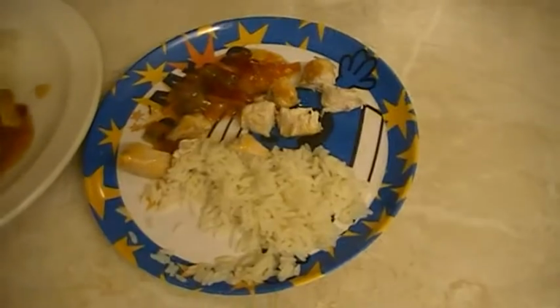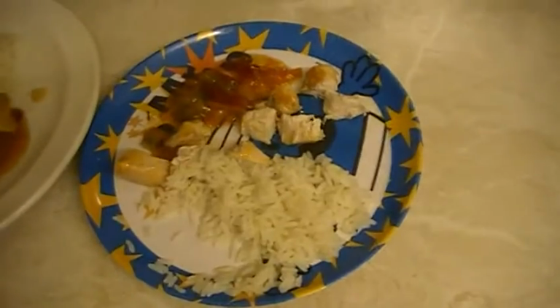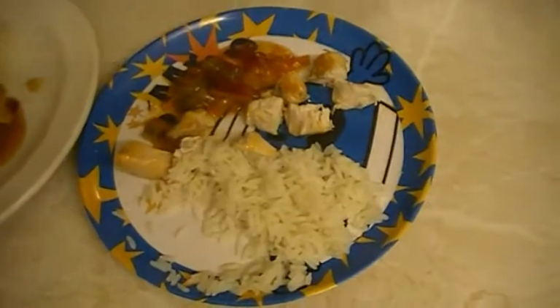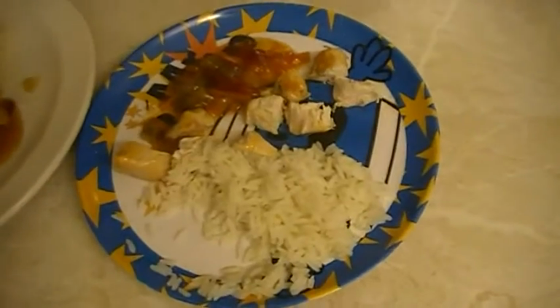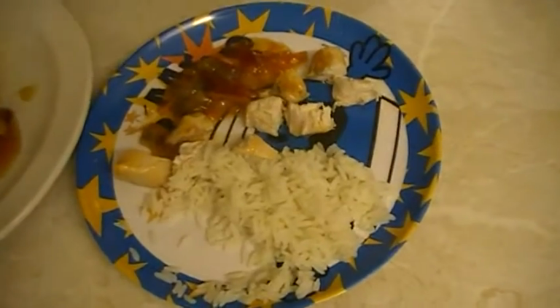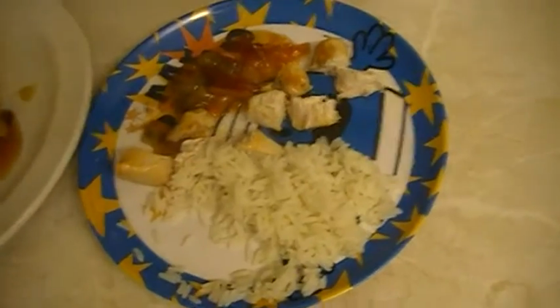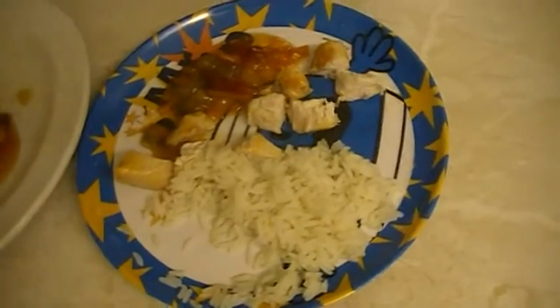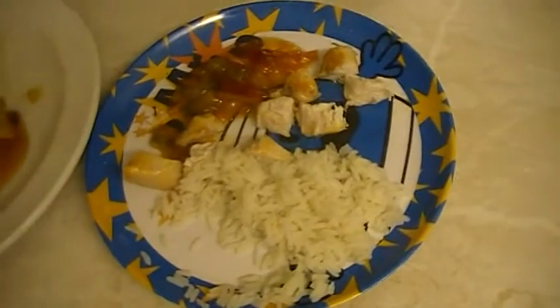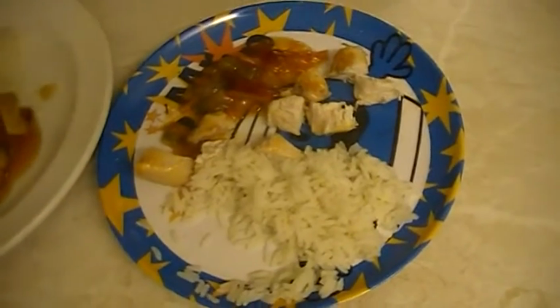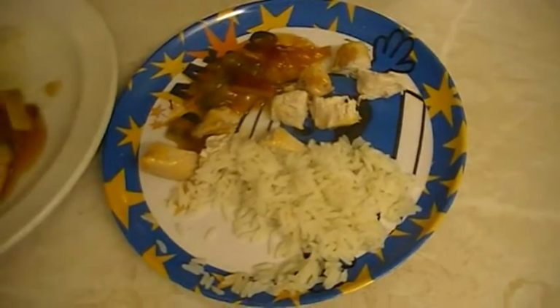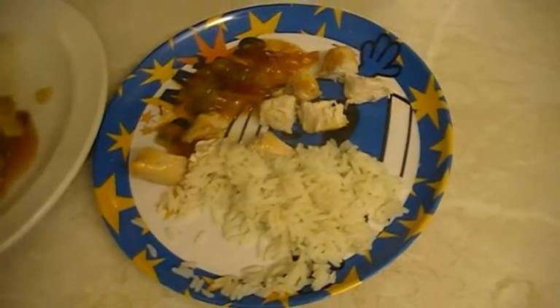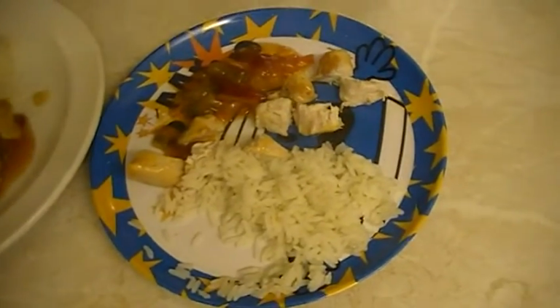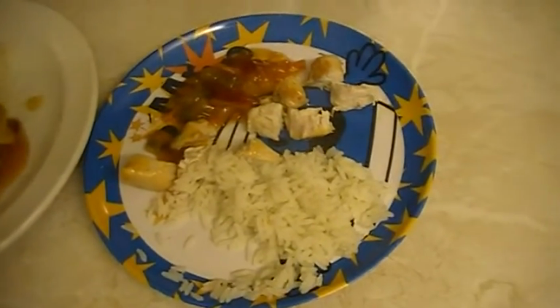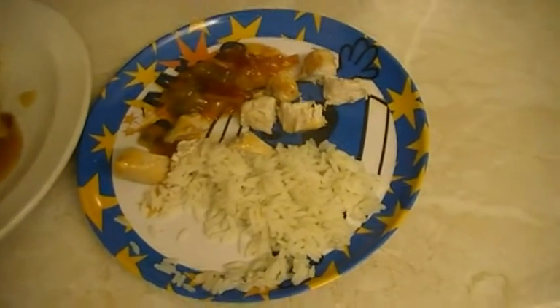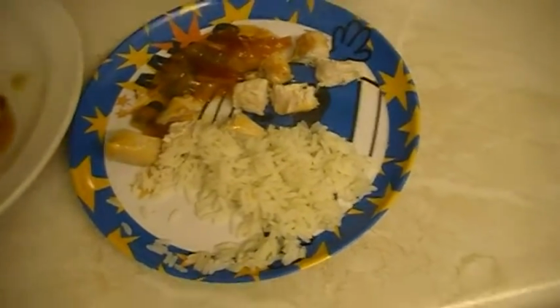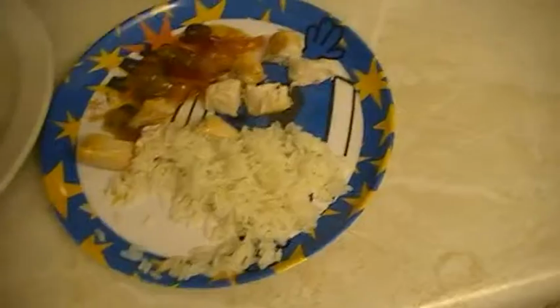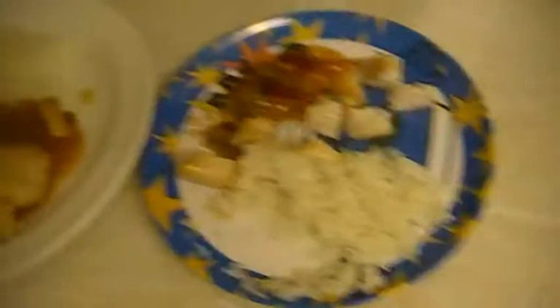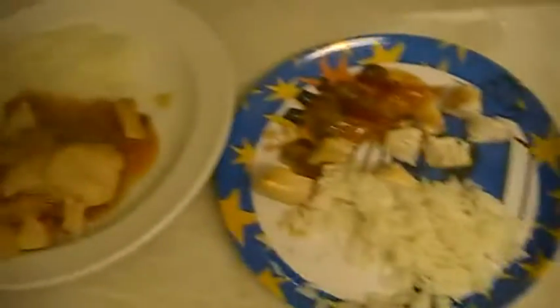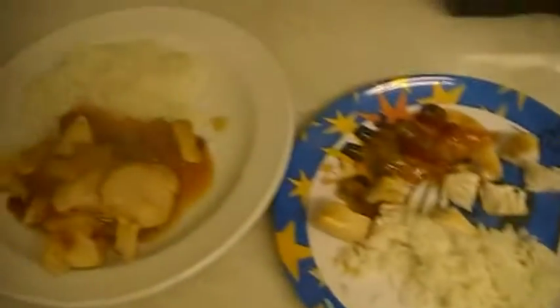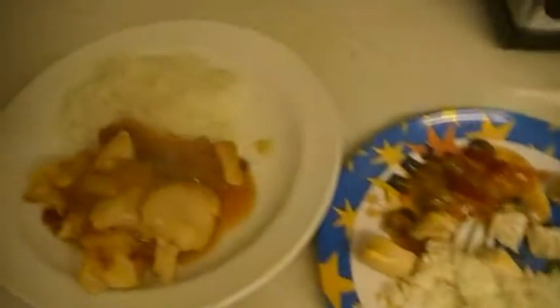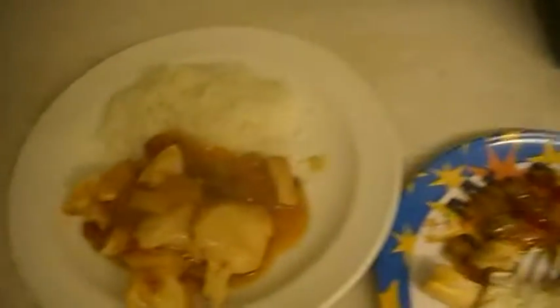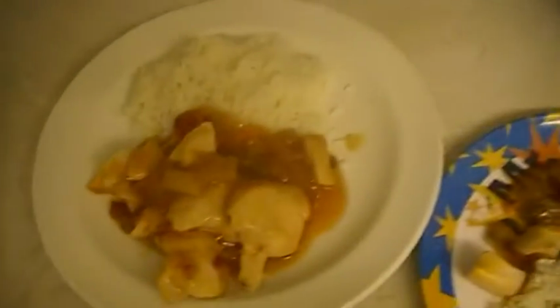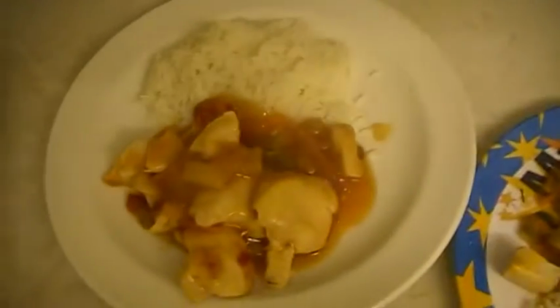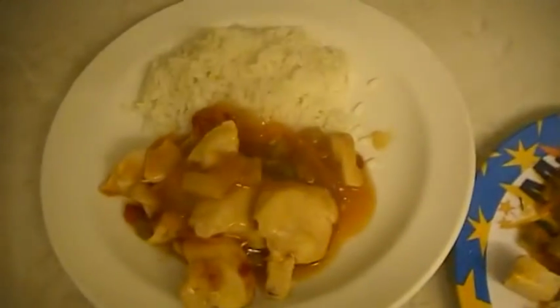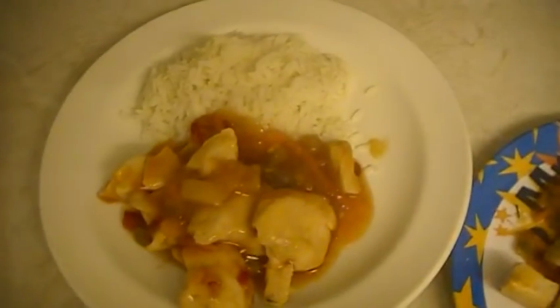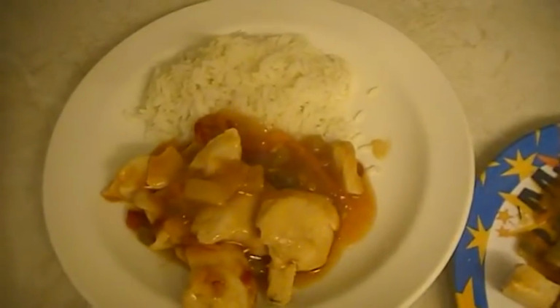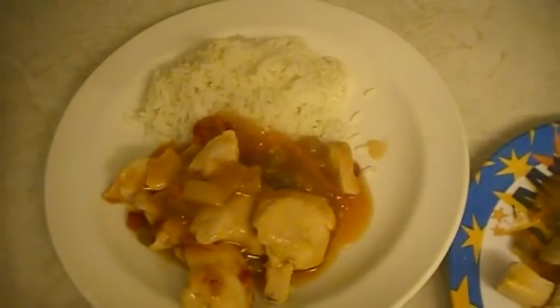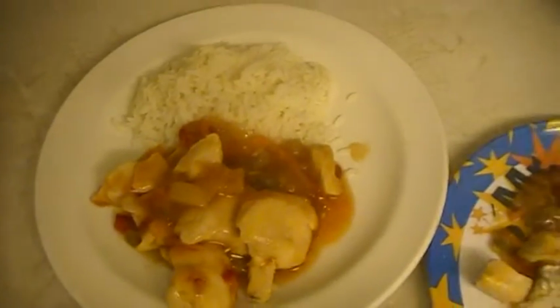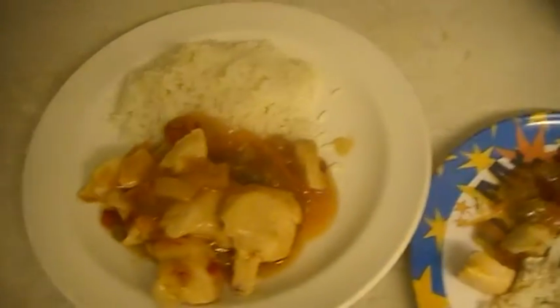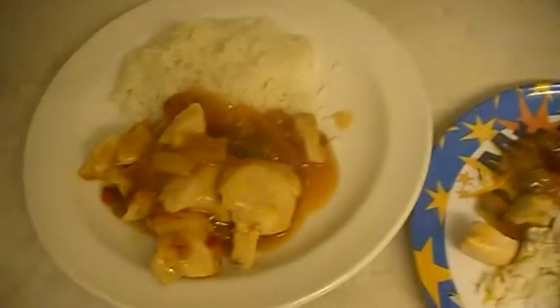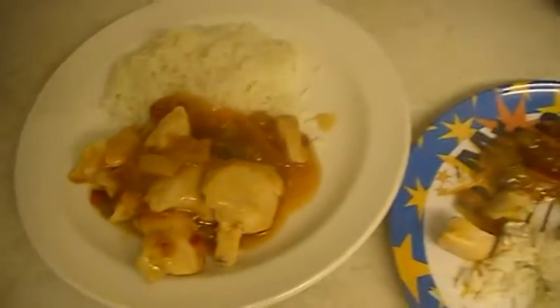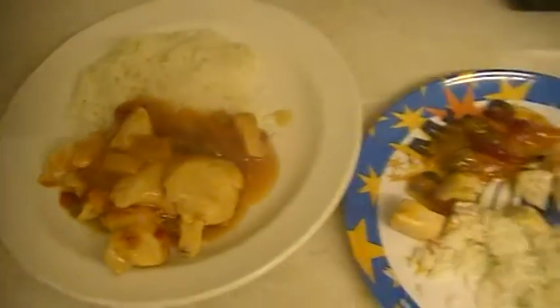So it's Thursday night and we're having sweet and sour chicken with rice — really quick dinner tonight.